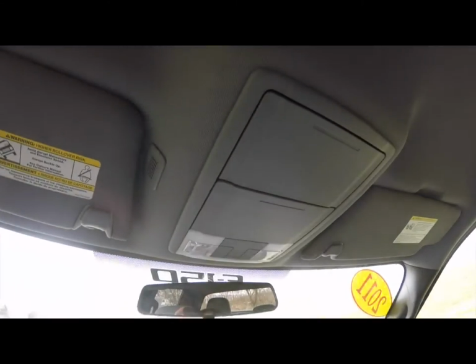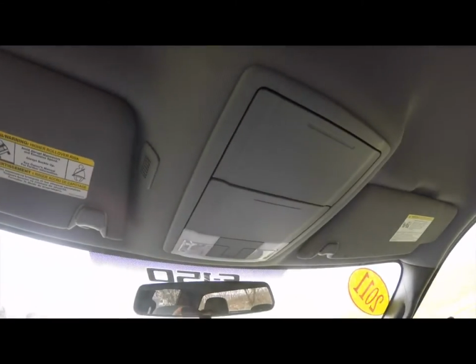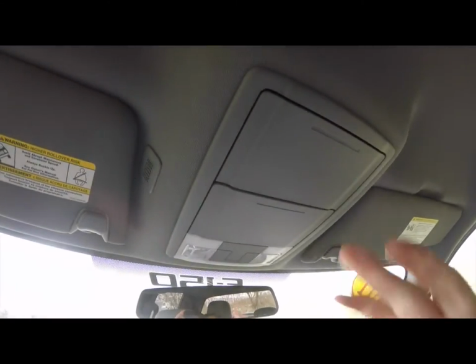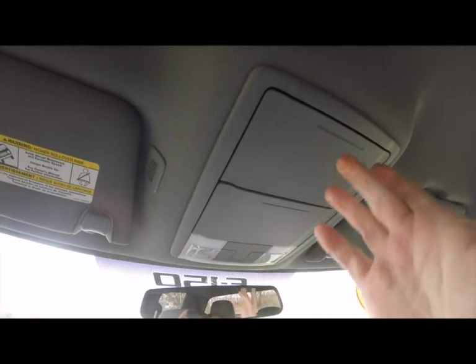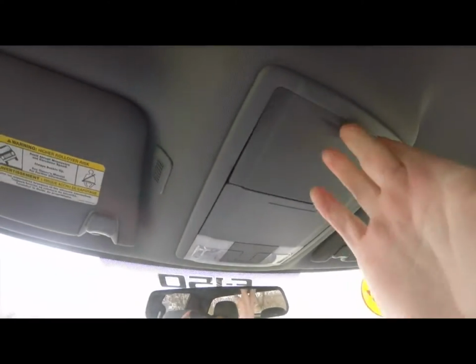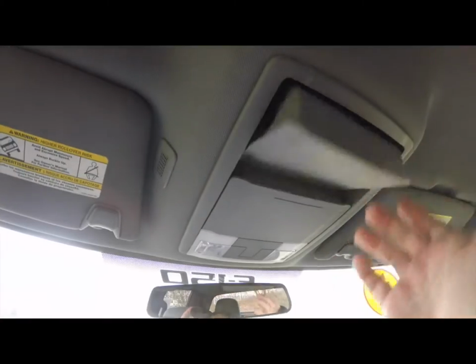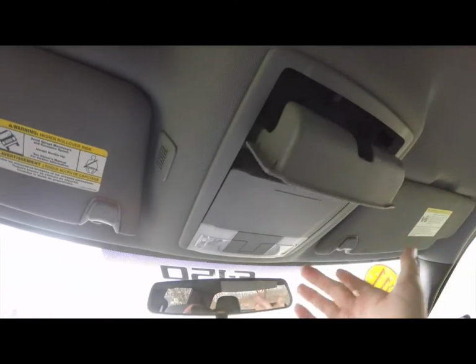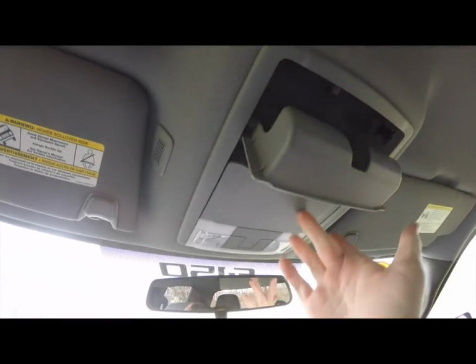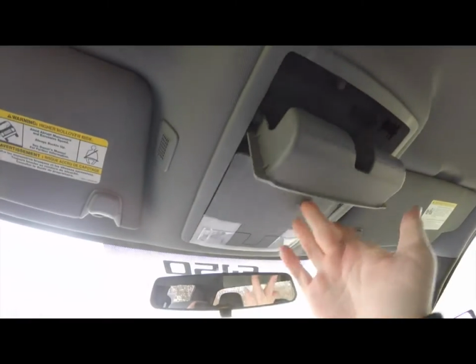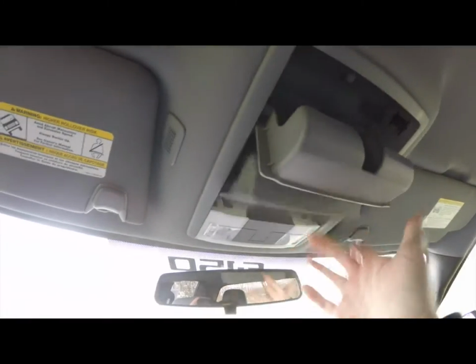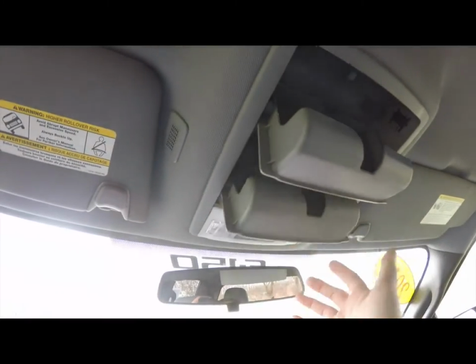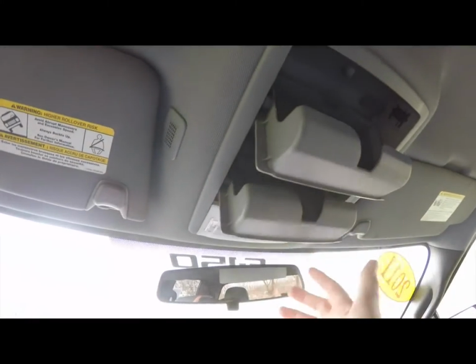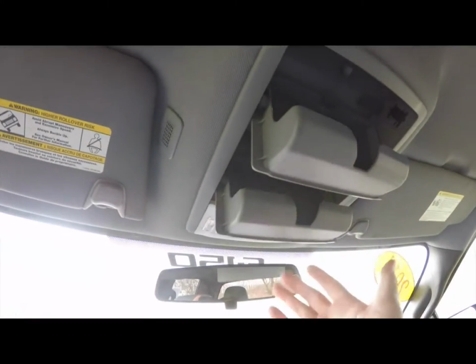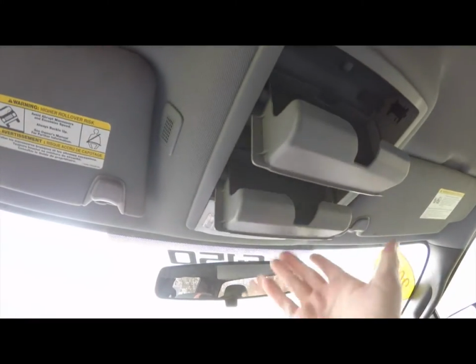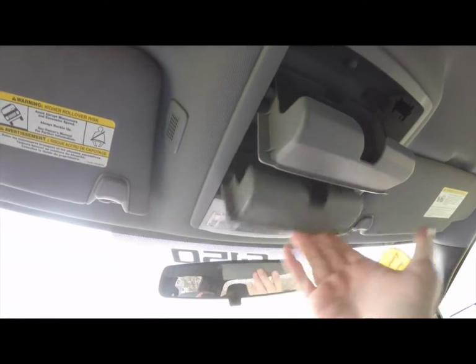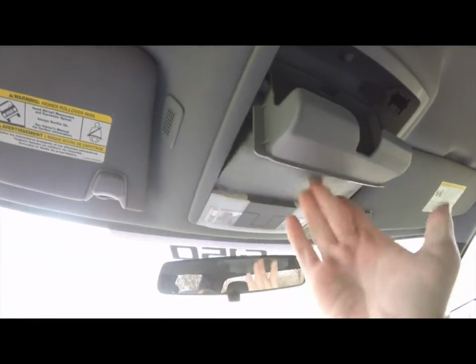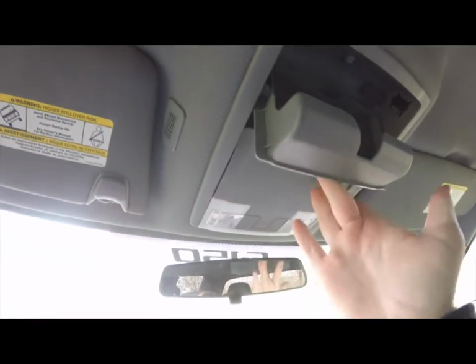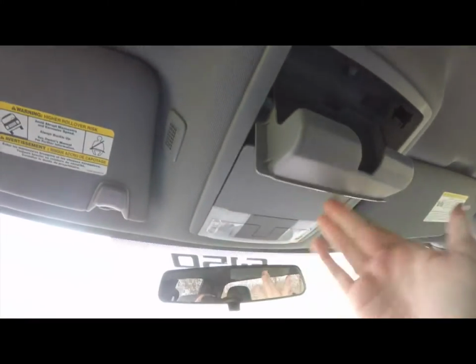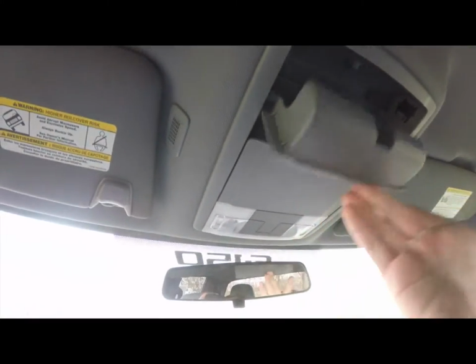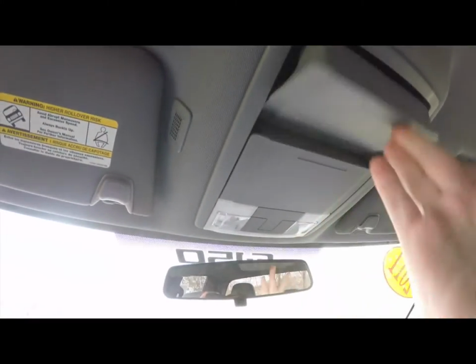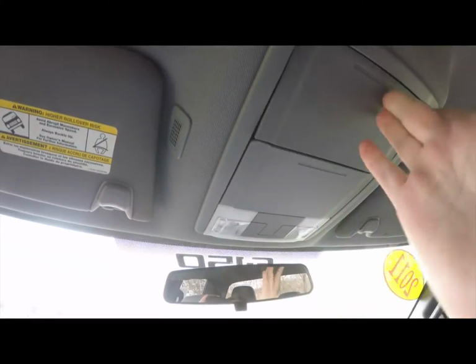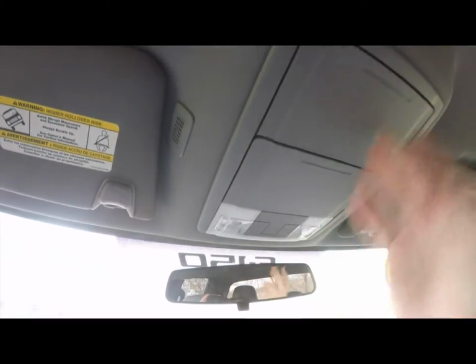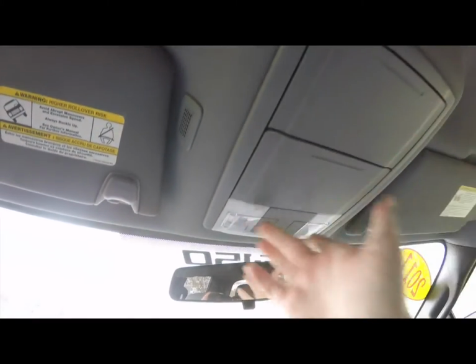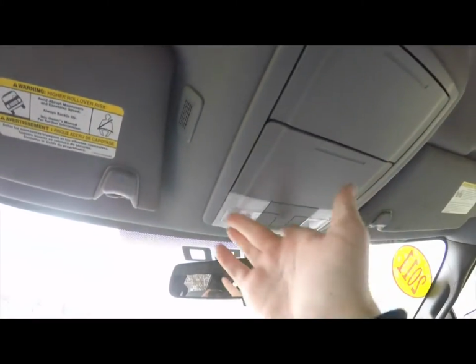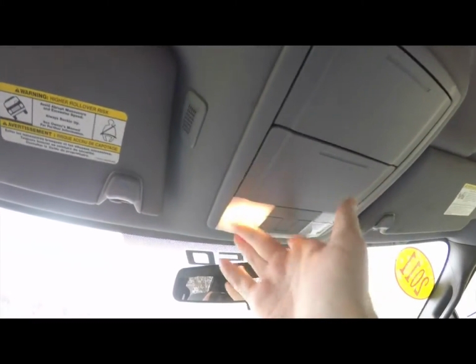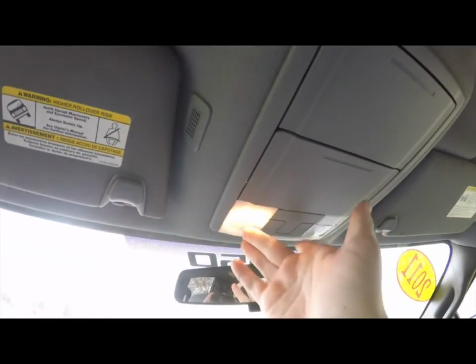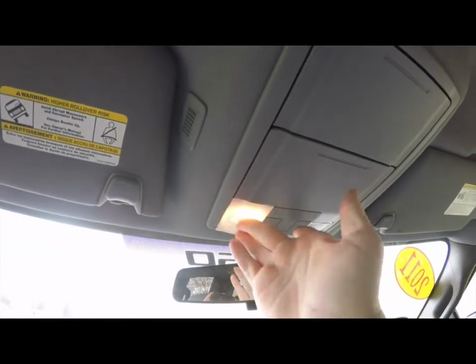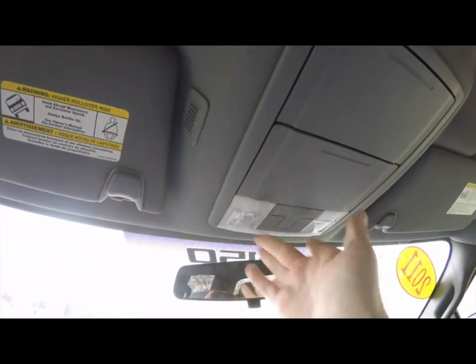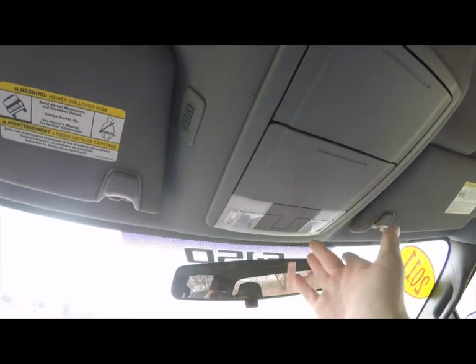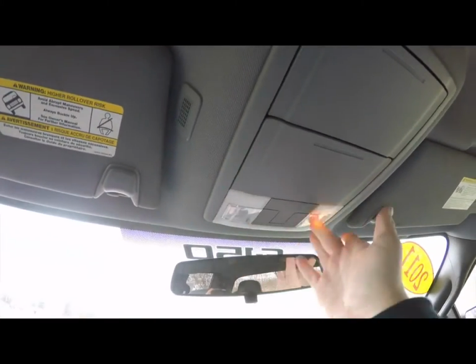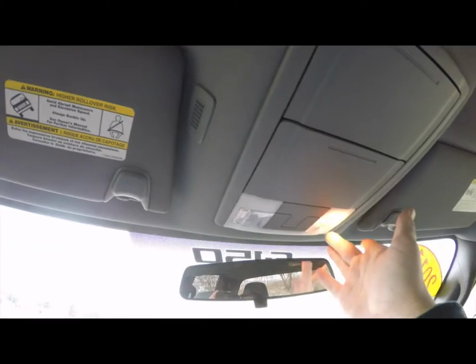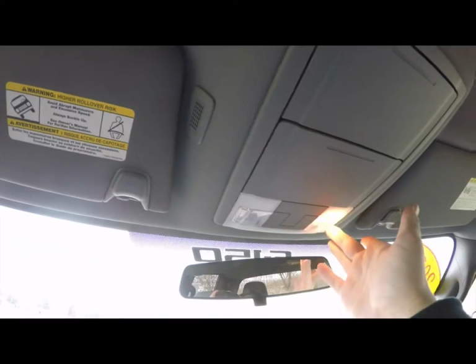Looking overhead, you have dual sunglasses storage on the overhead console, plus the overhead reading lights.